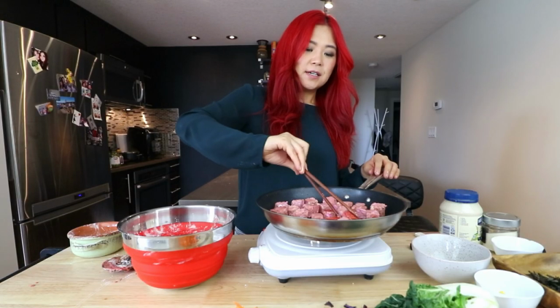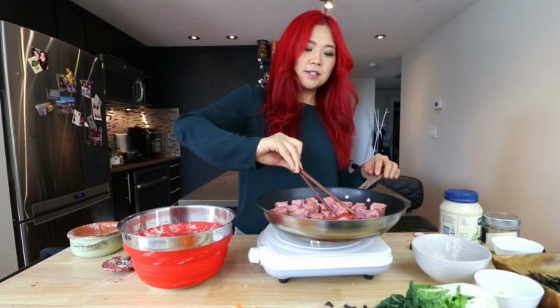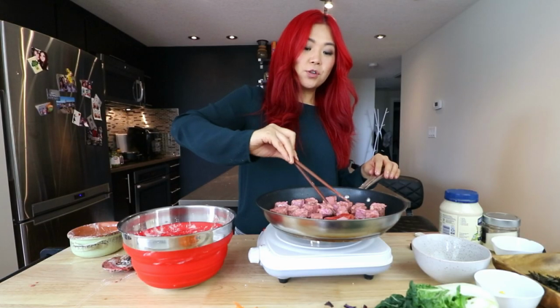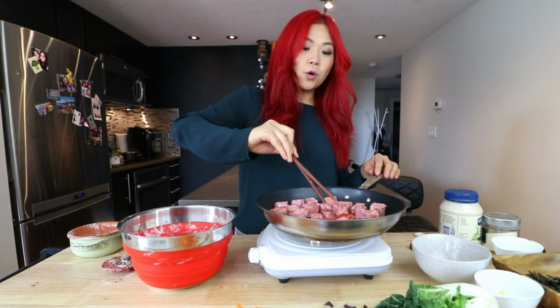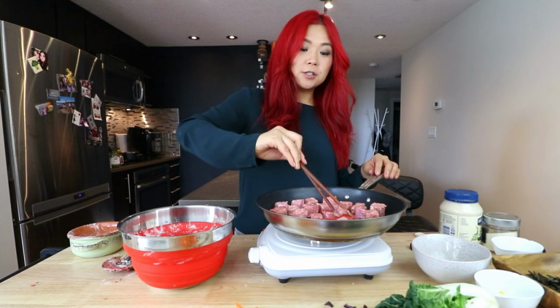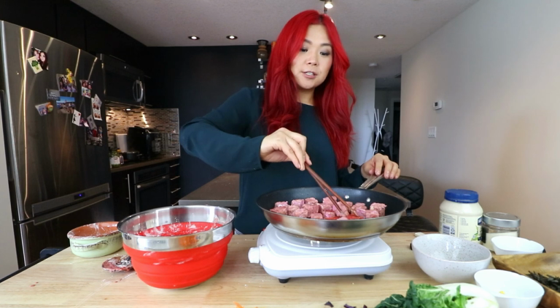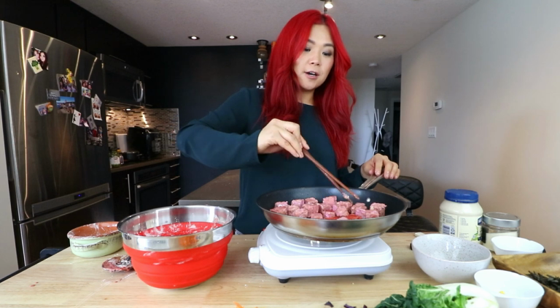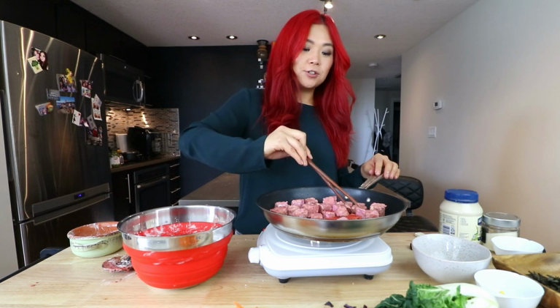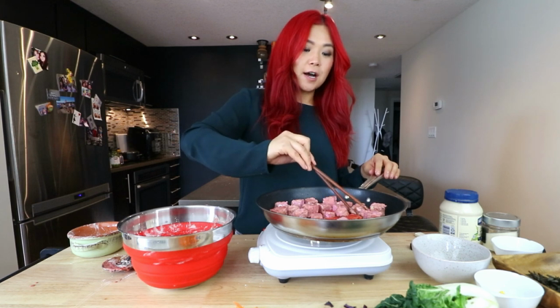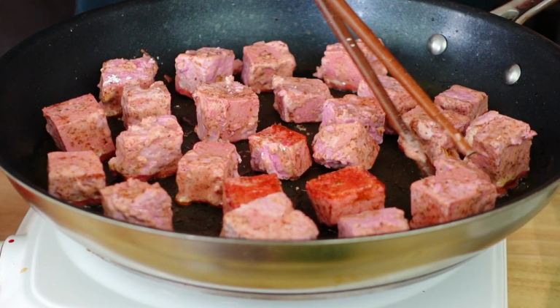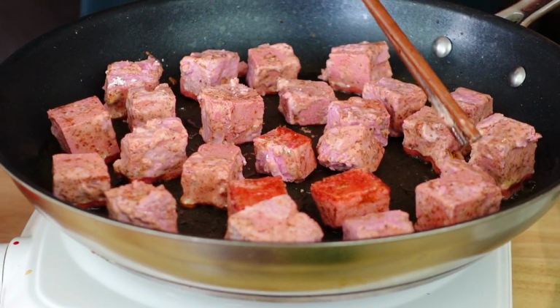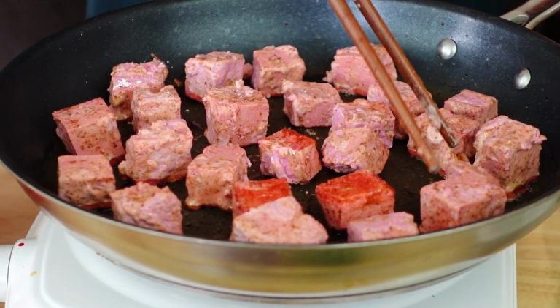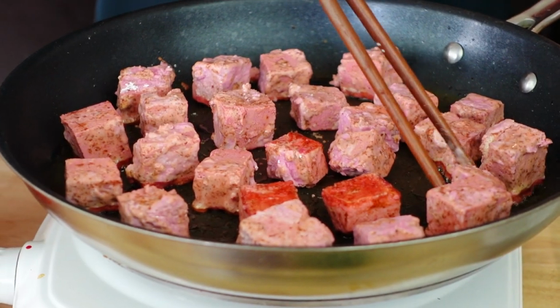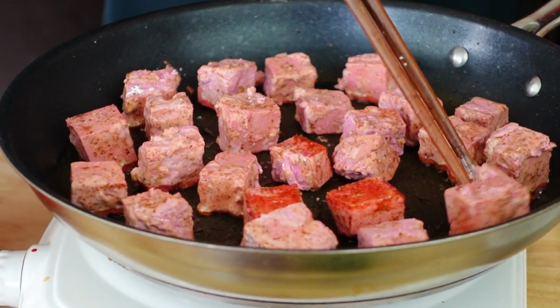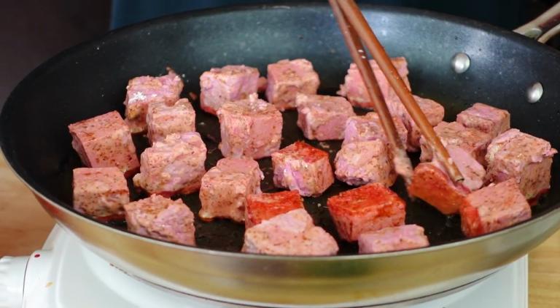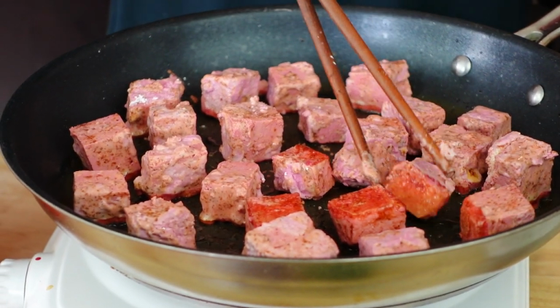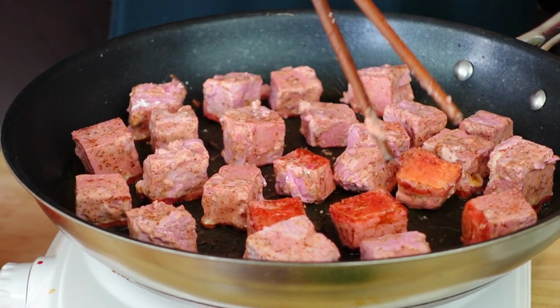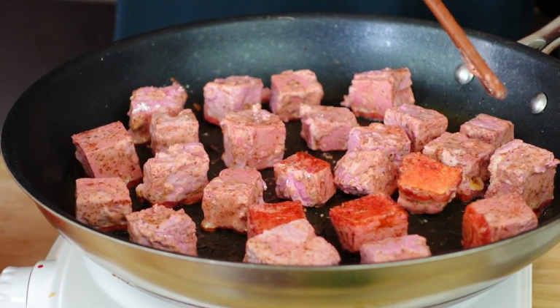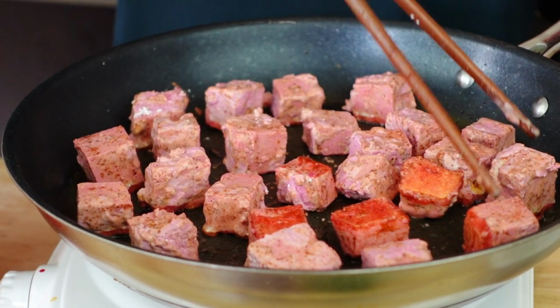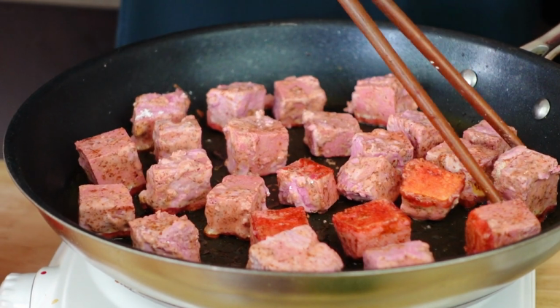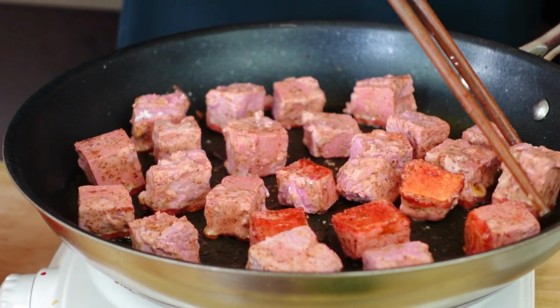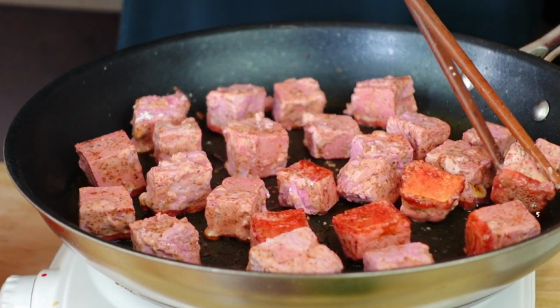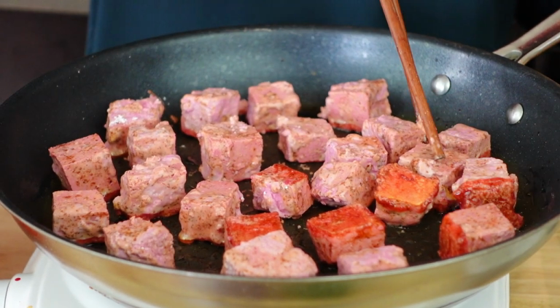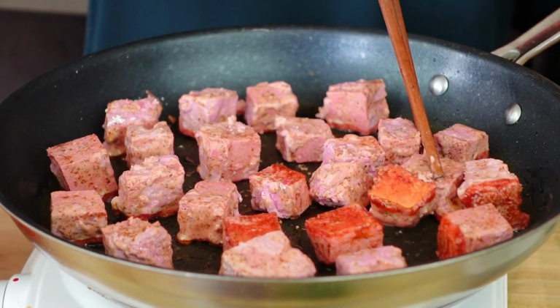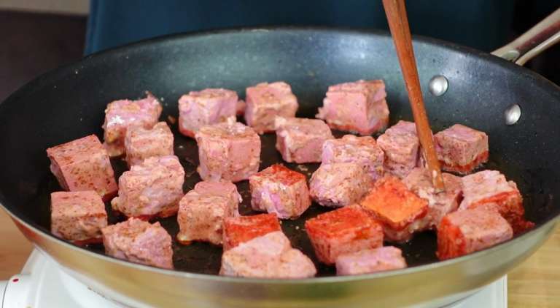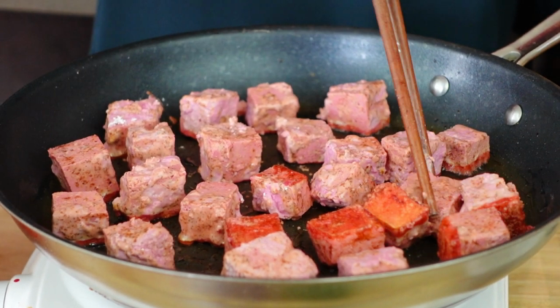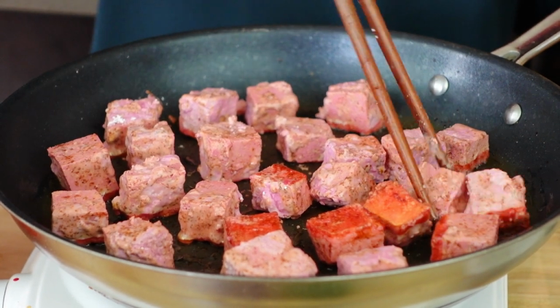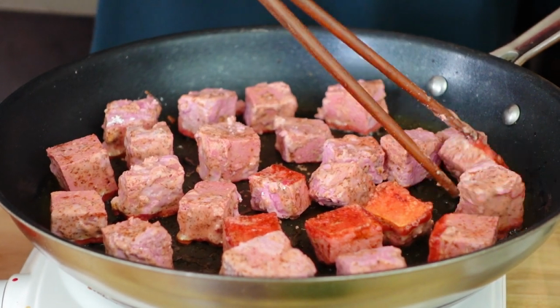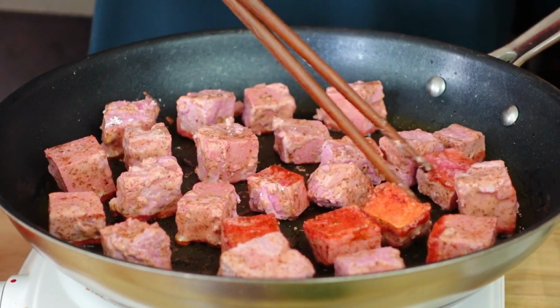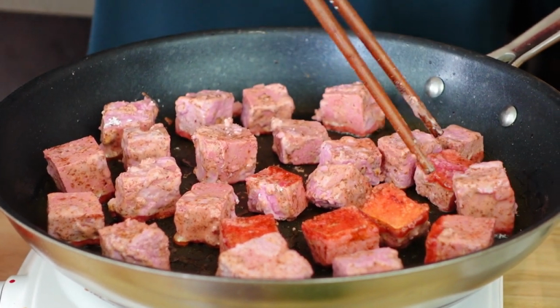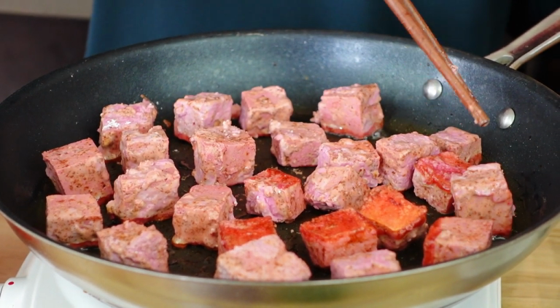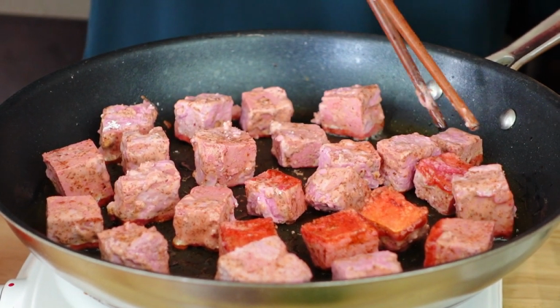The cornstarch is going to make this a little bit more crispy on the outside.